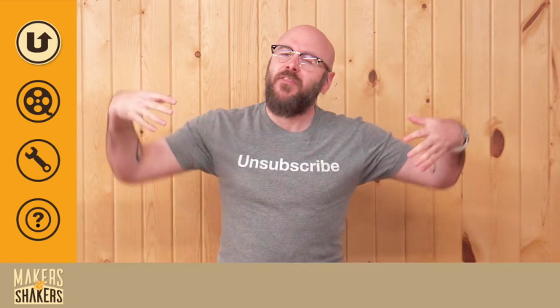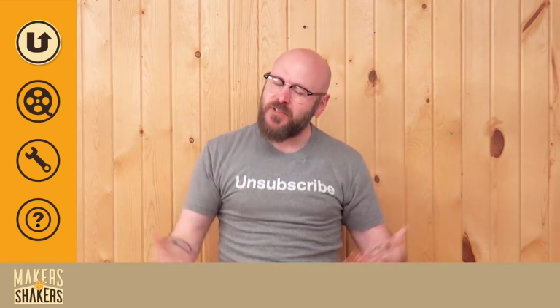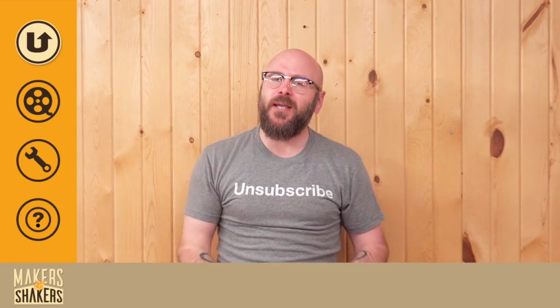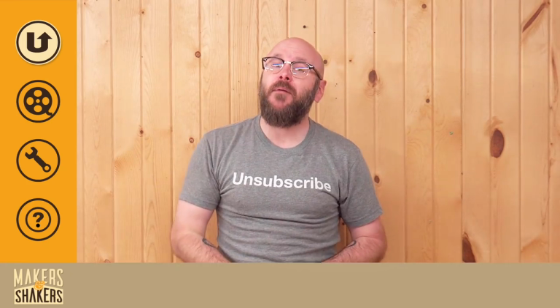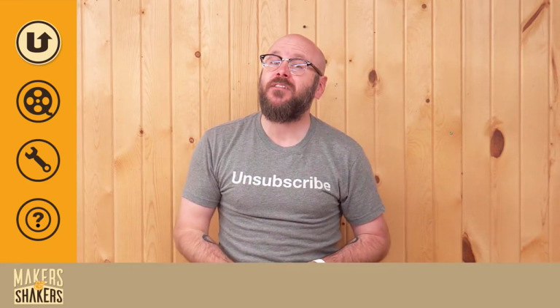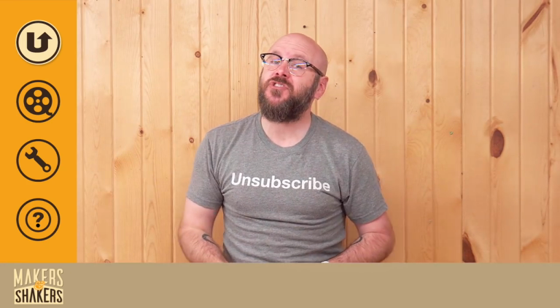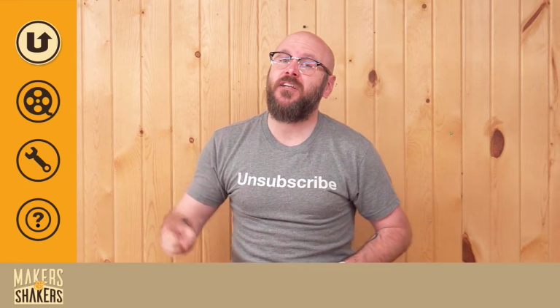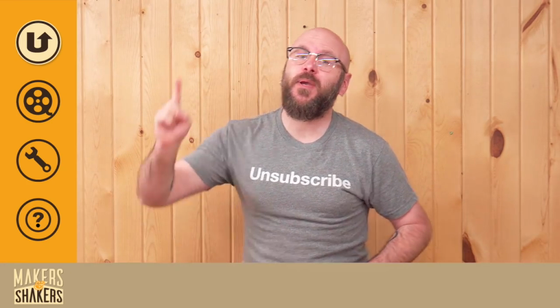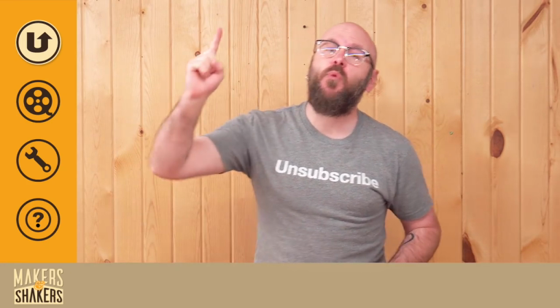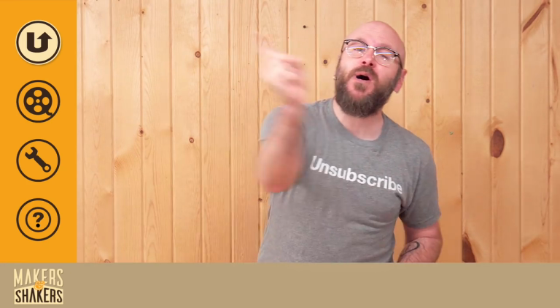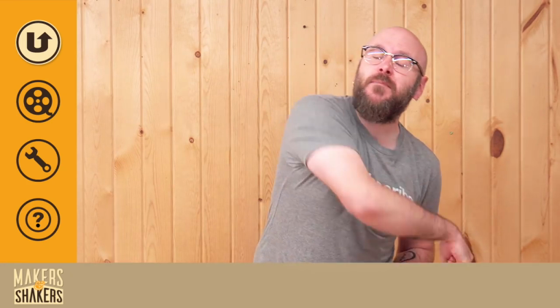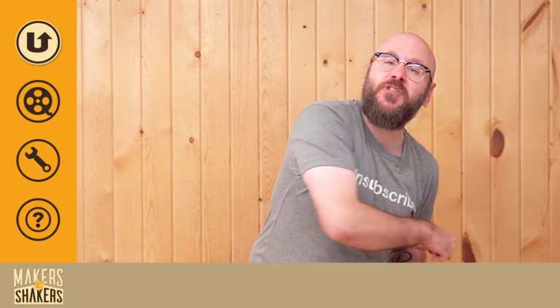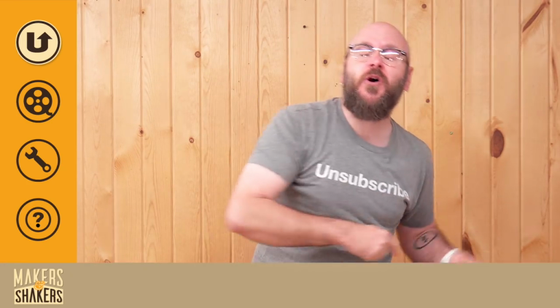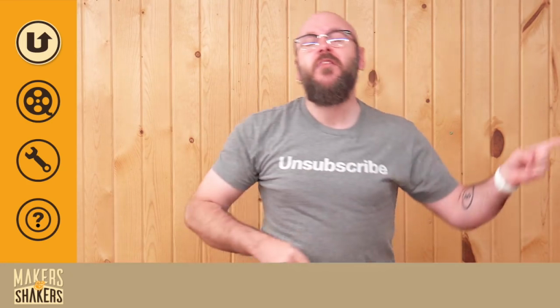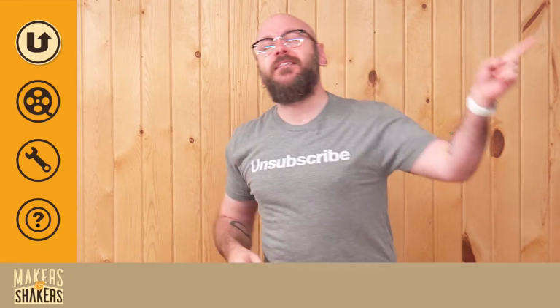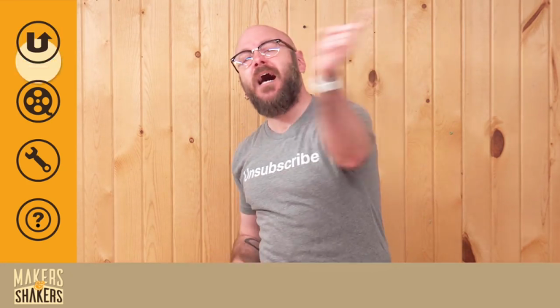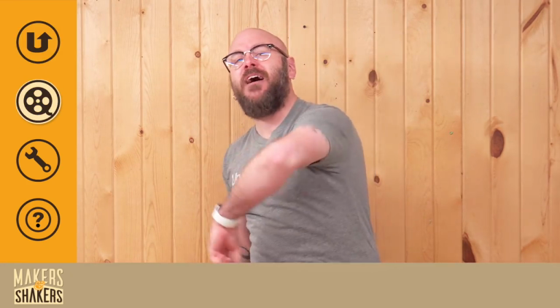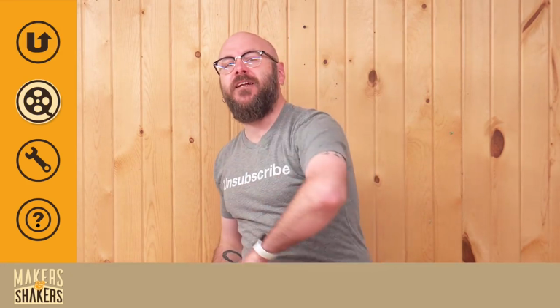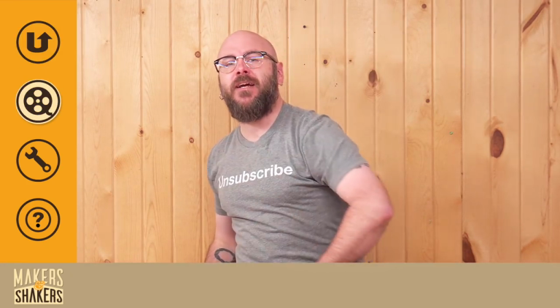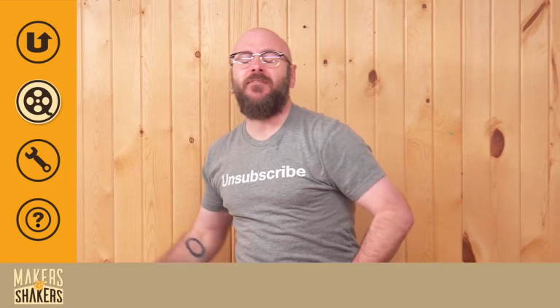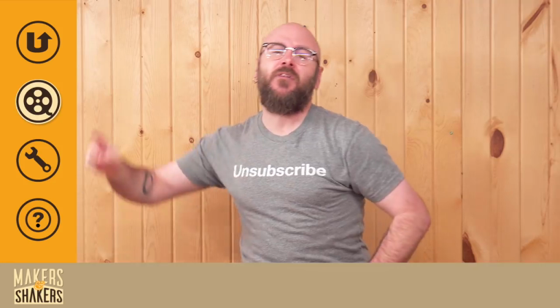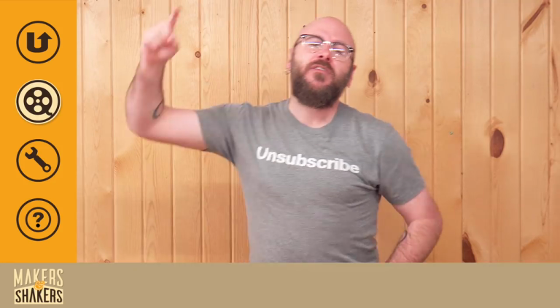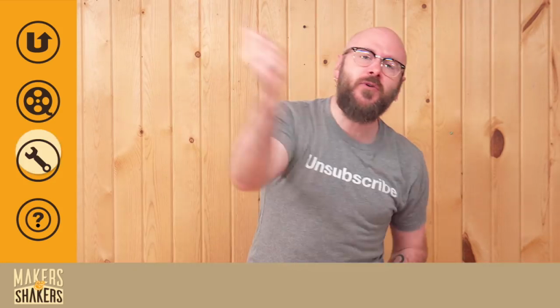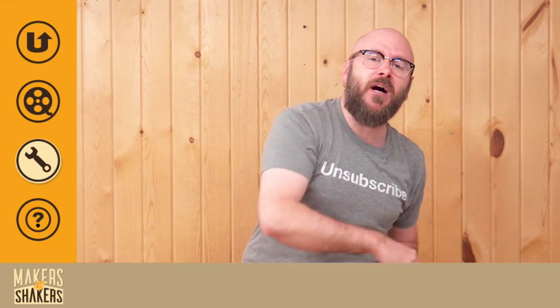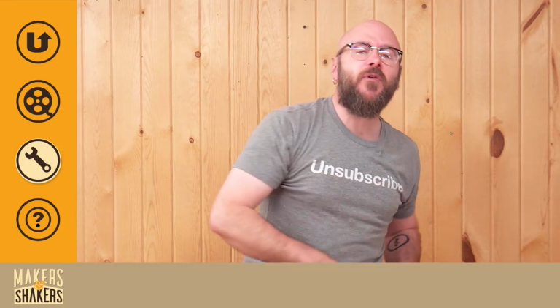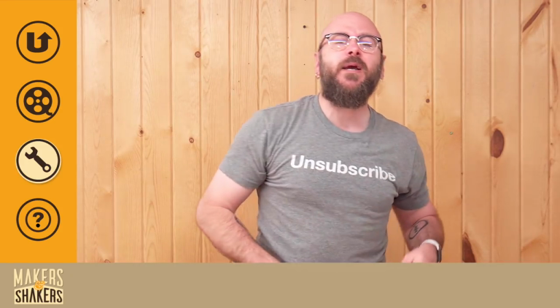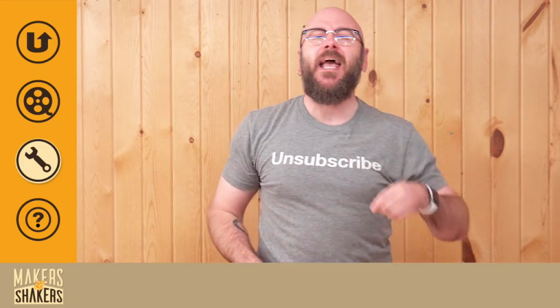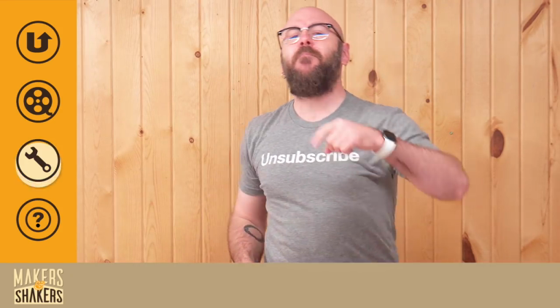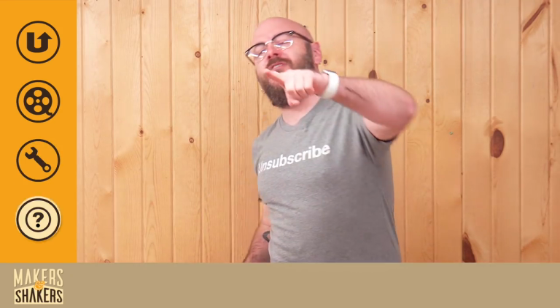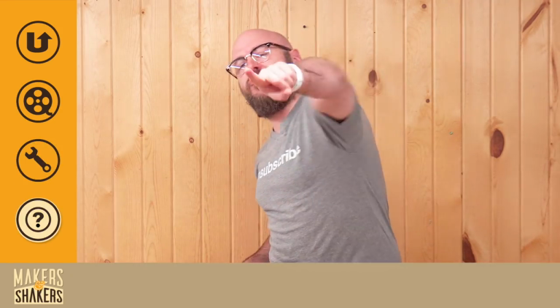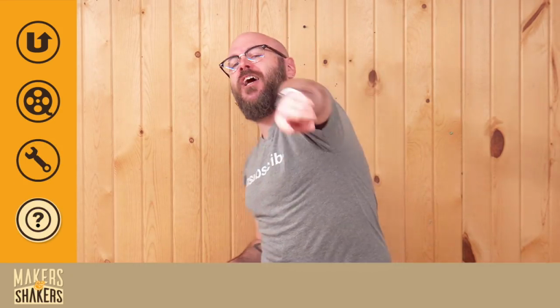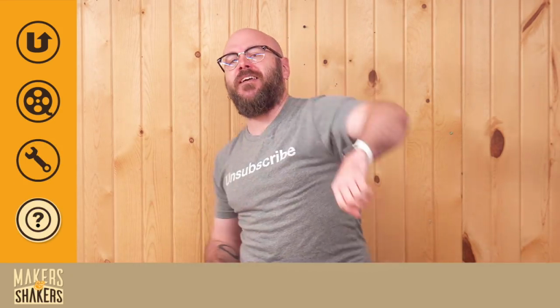This week on Makers and Shakers, we got What's Up Pichuto, the top five video countdown, tool of the week, and more, so check it.